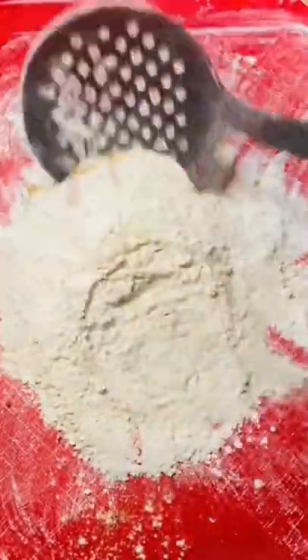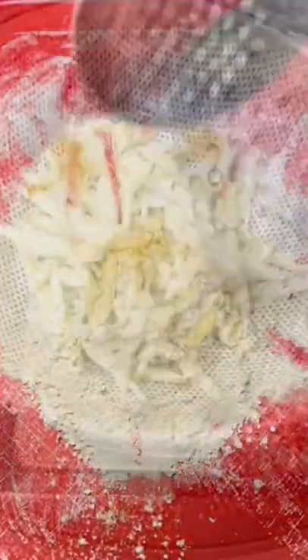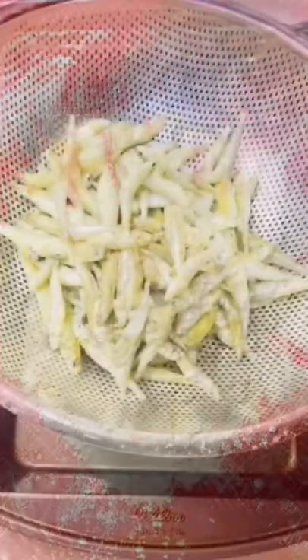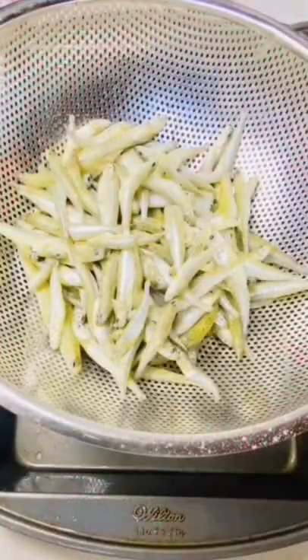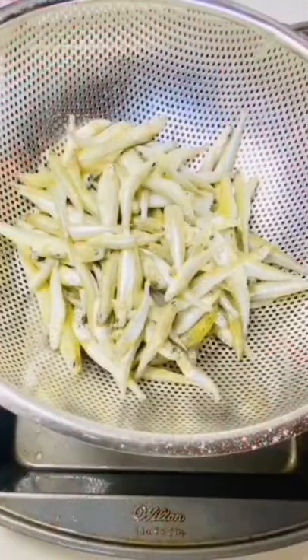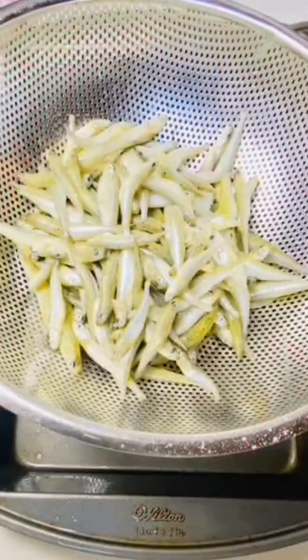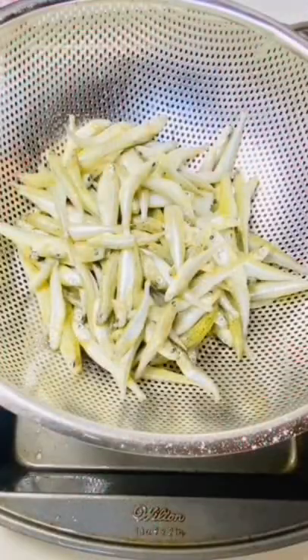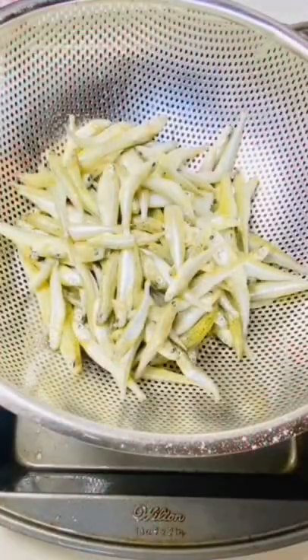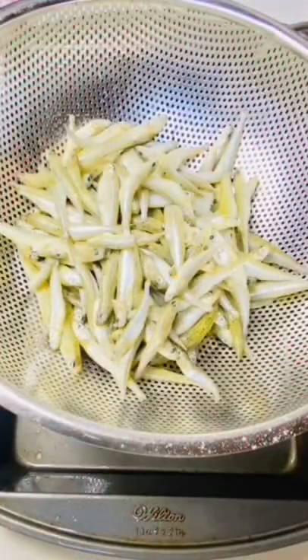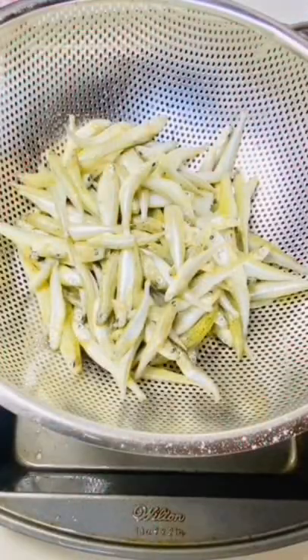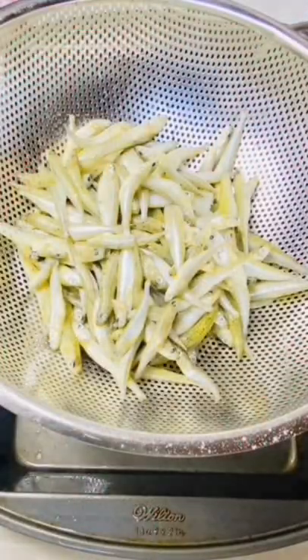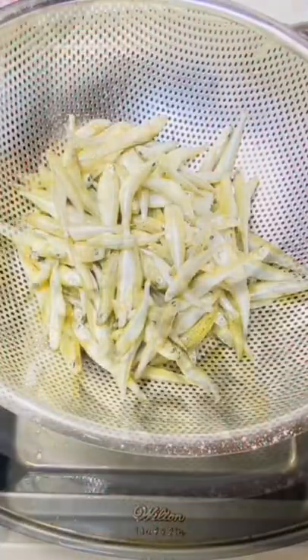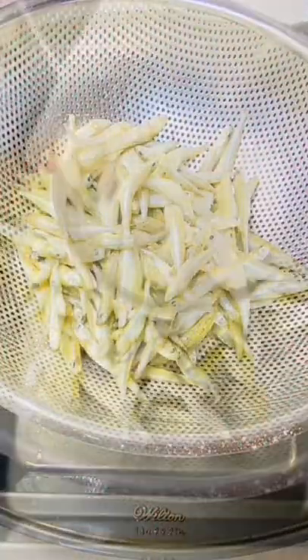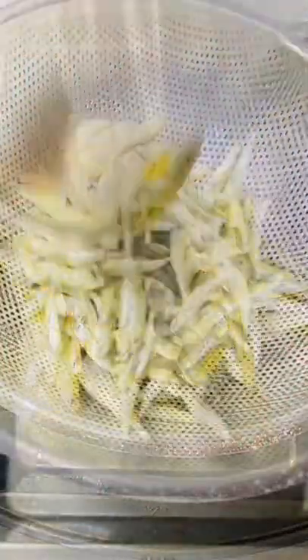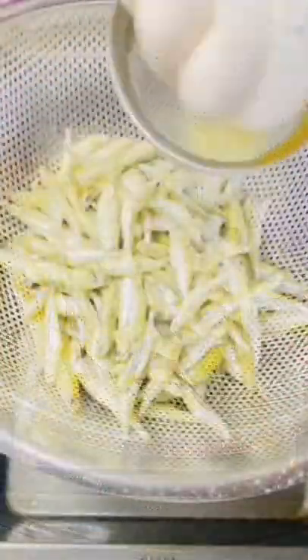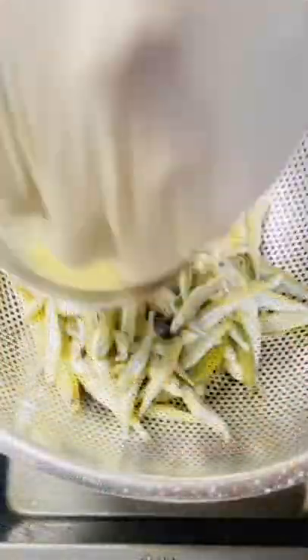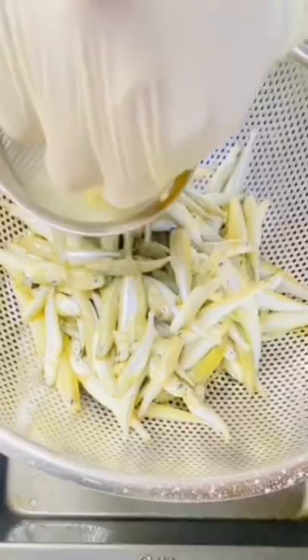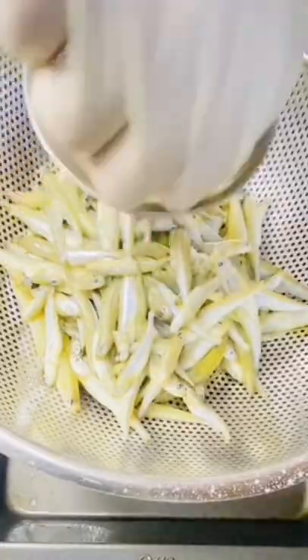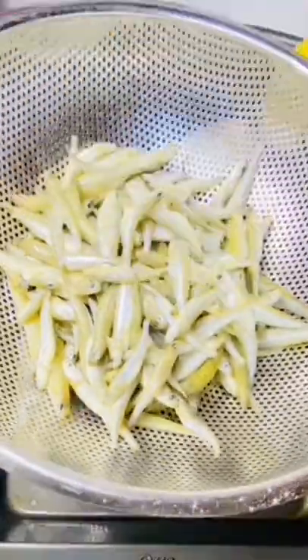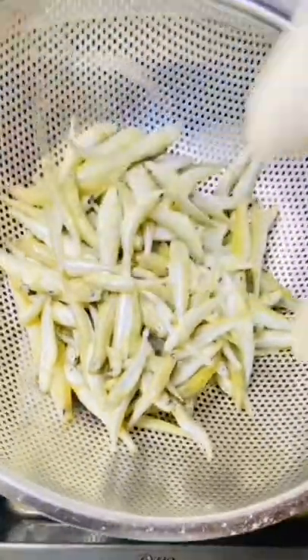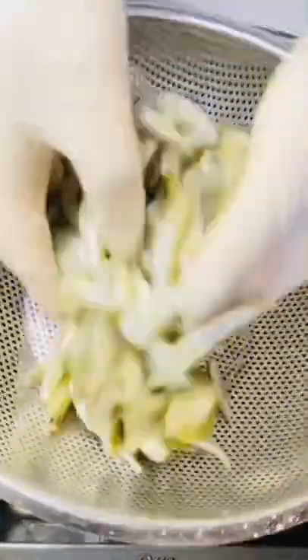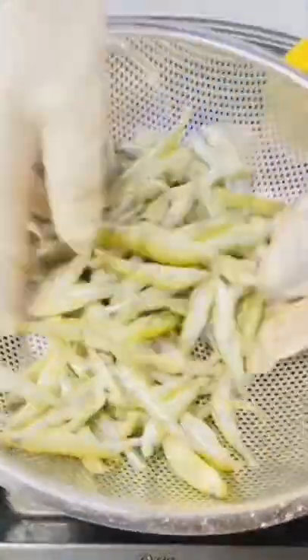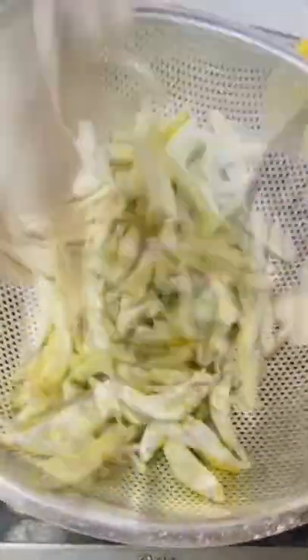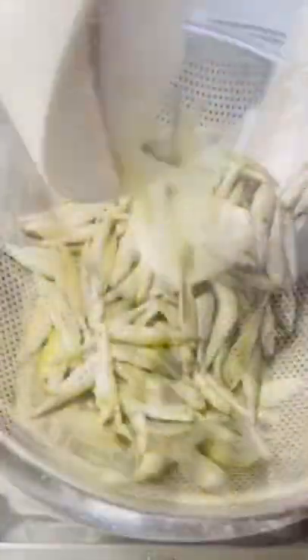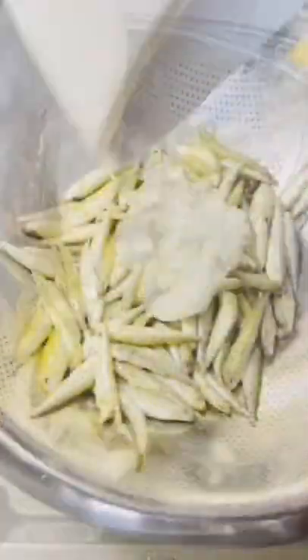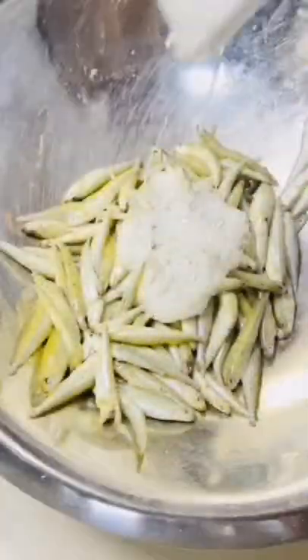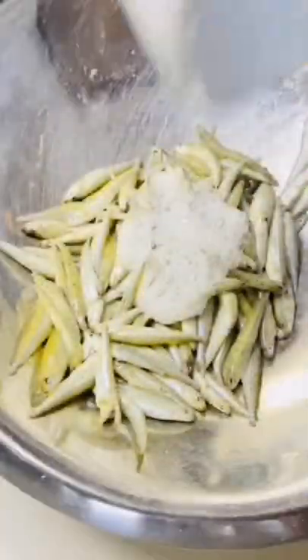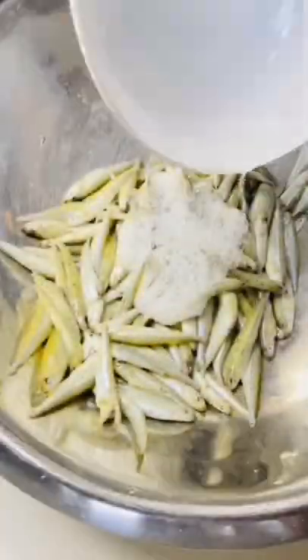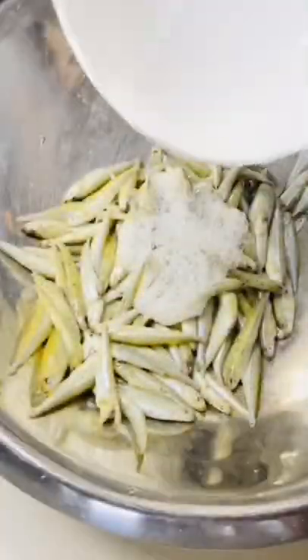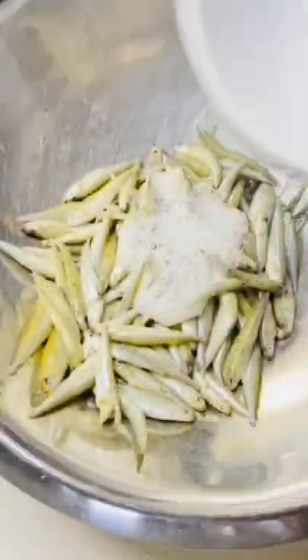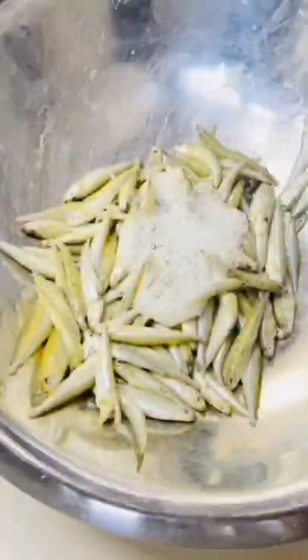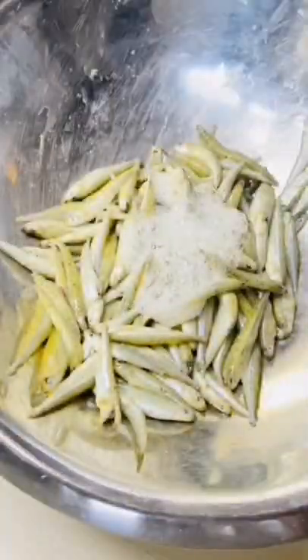Our fresh smelt — squeeze some lemon and egg whites. Then we'll mix it.